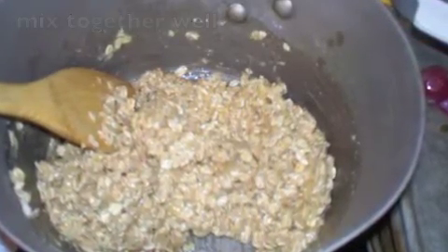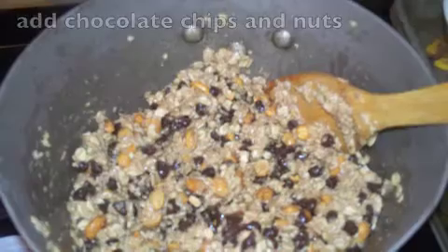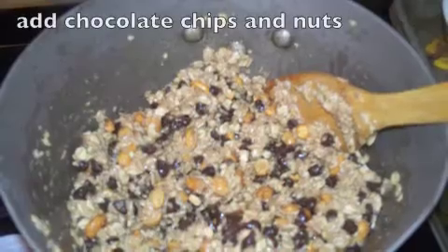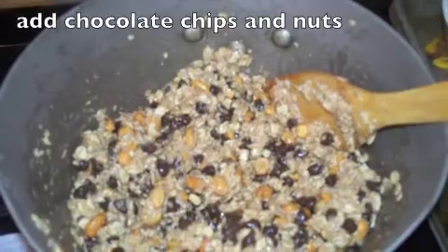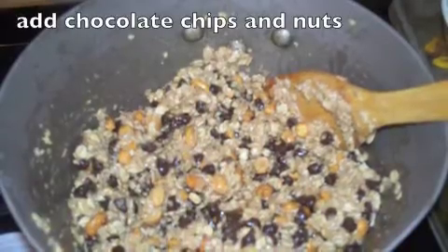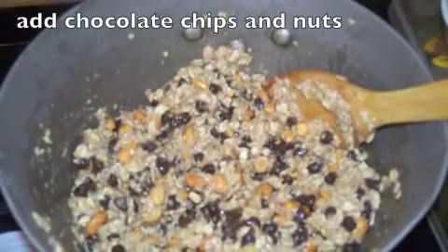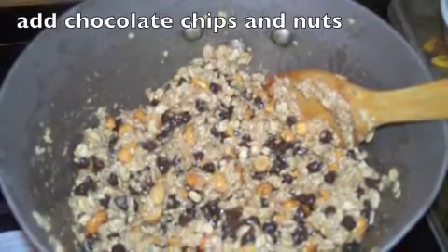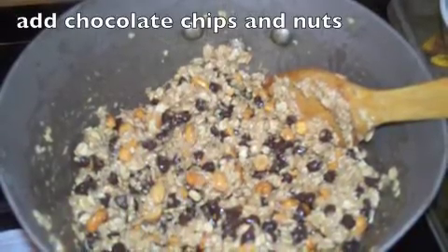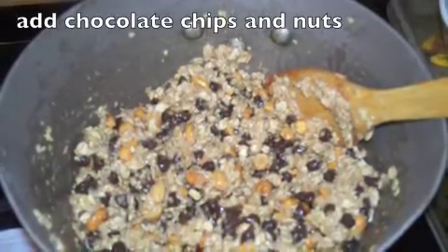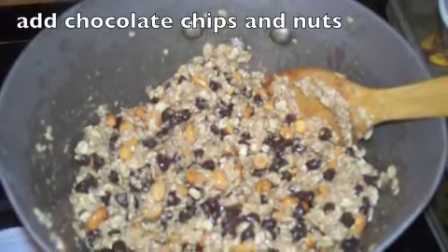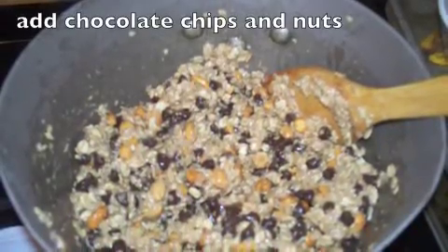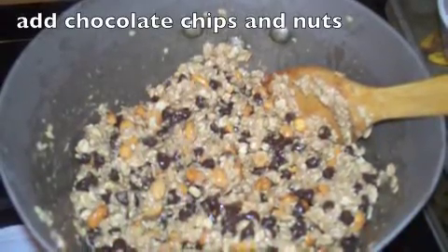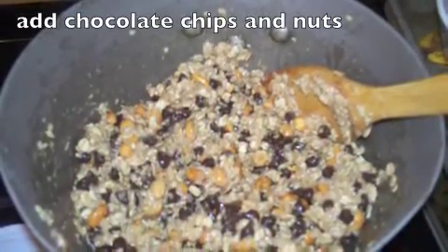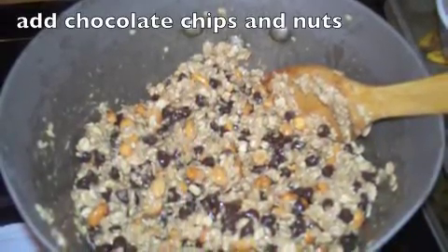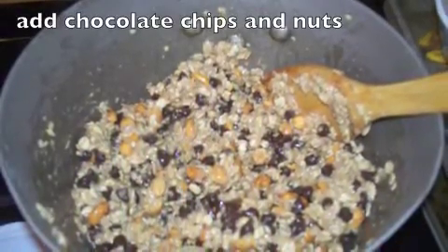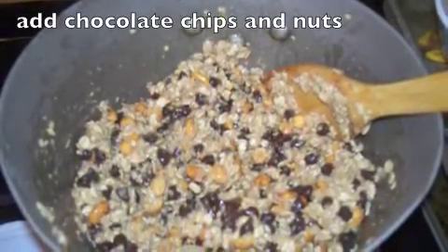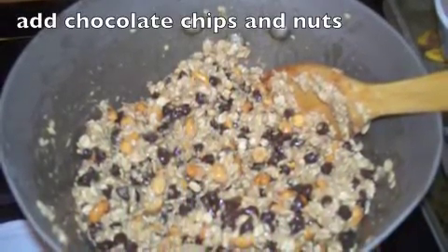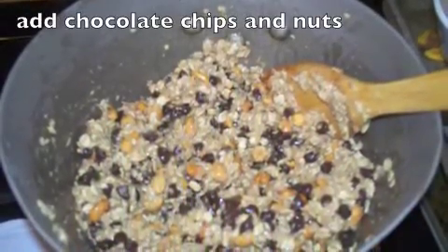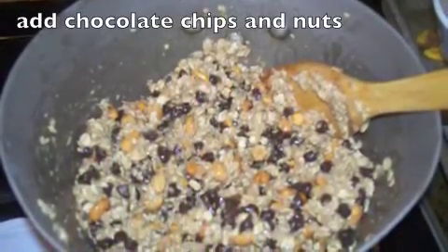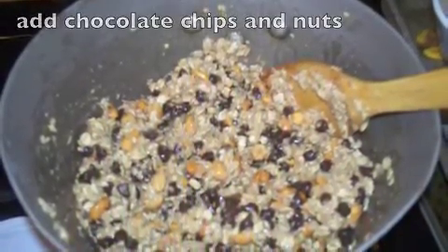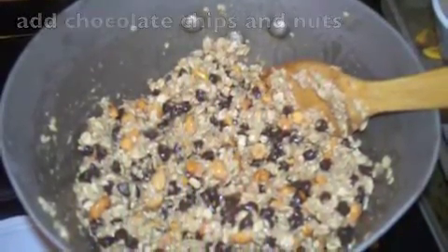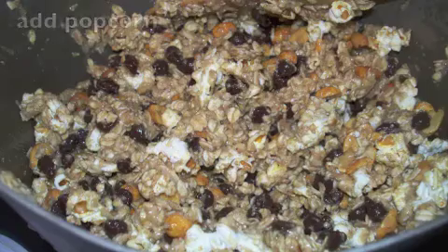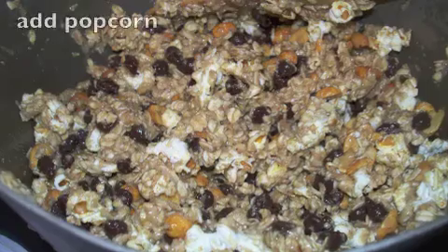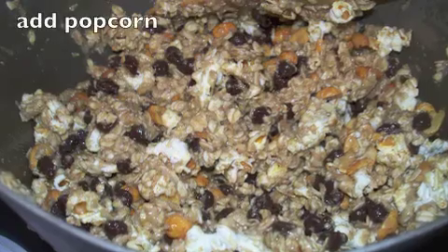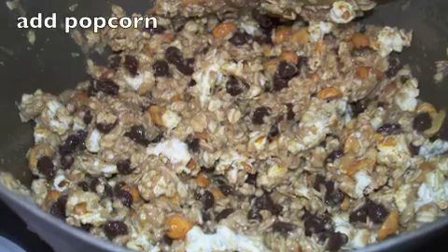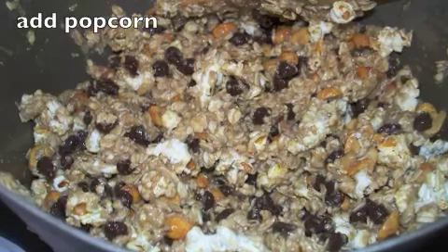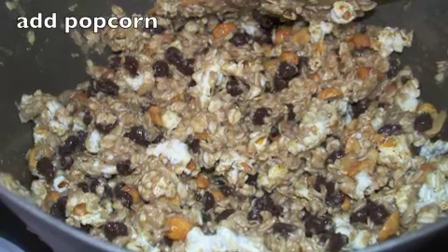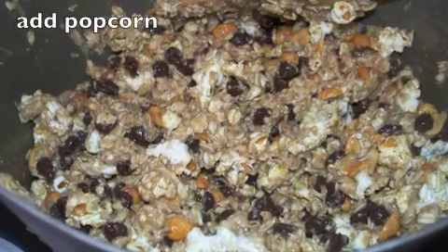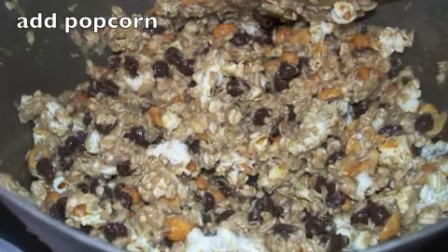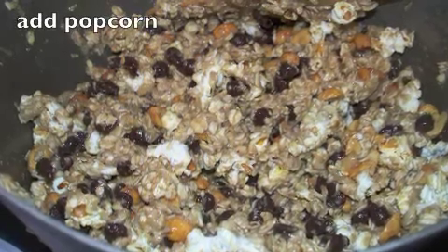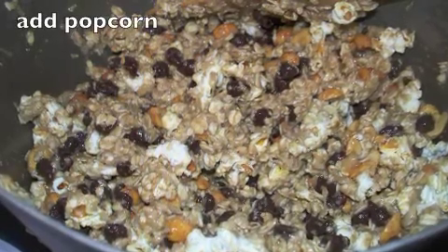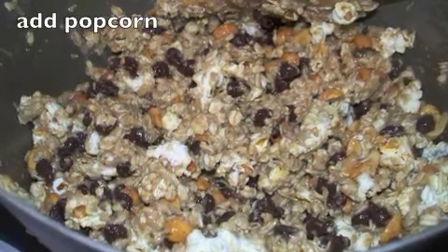Add in your chocolate chips and nuts, and then last add in your popcorn — popped popcorn.